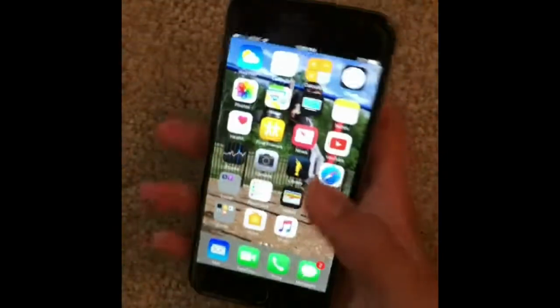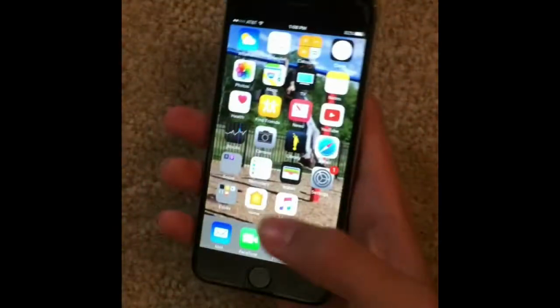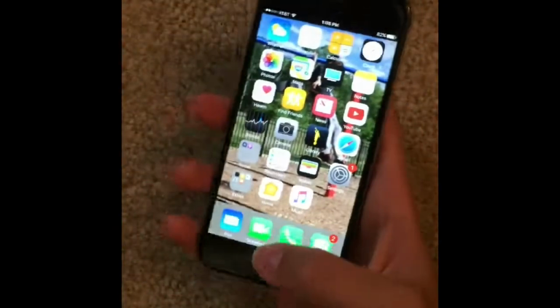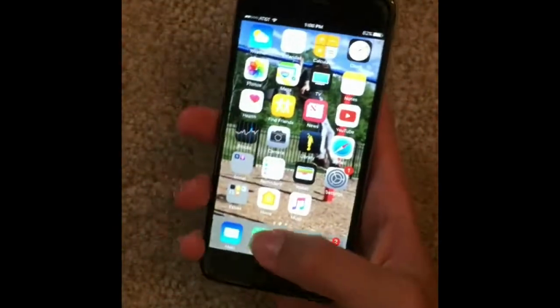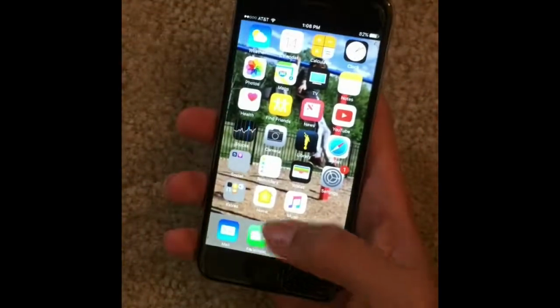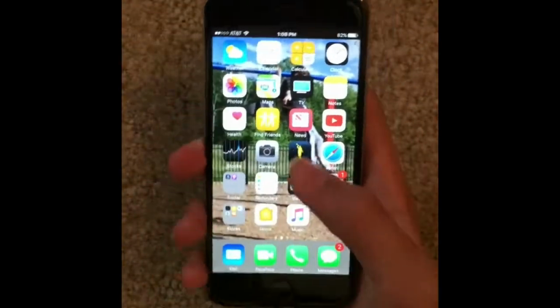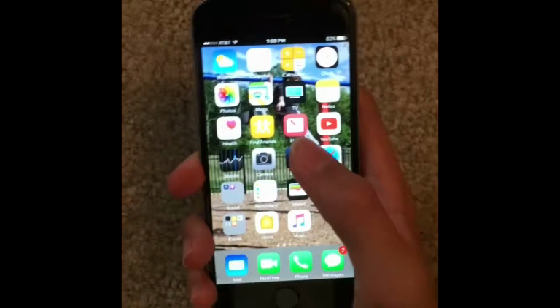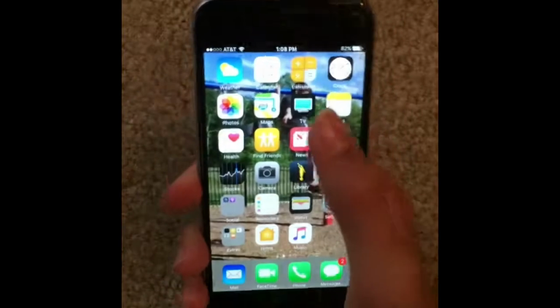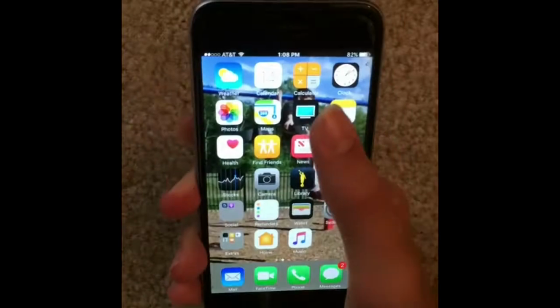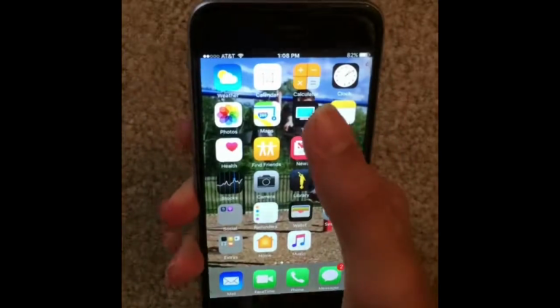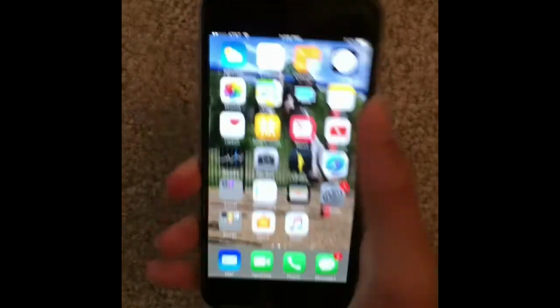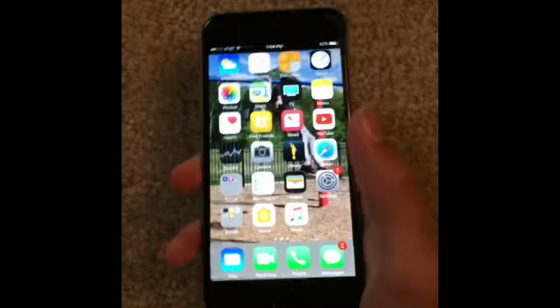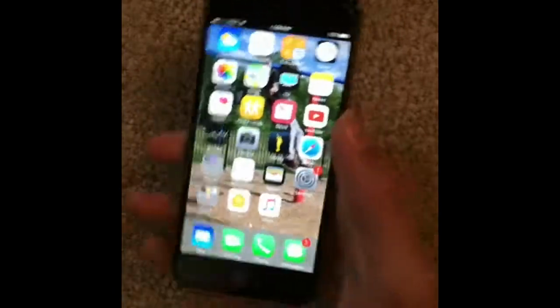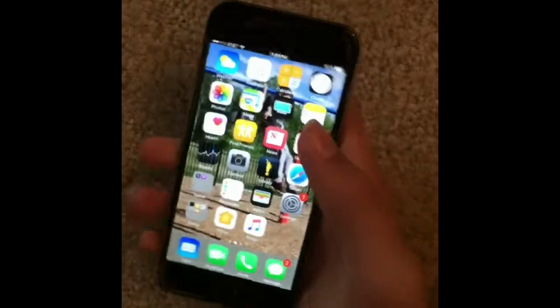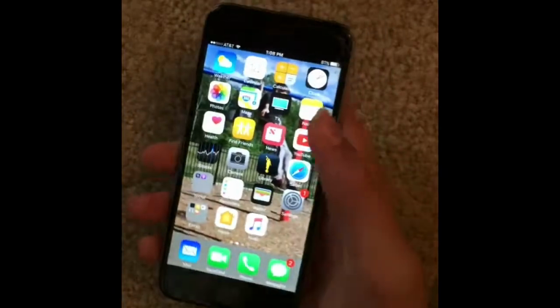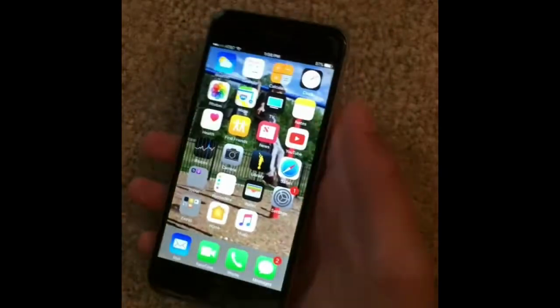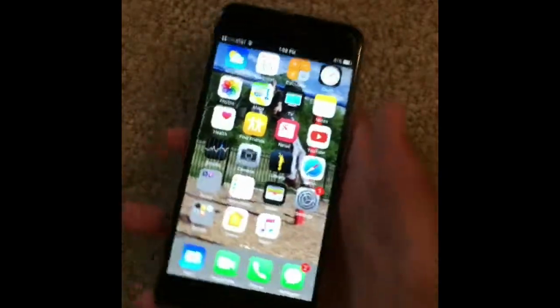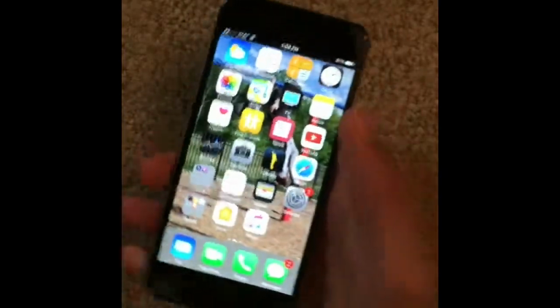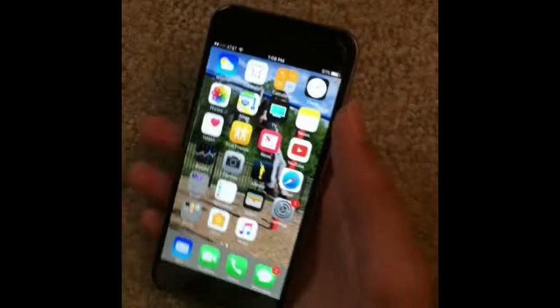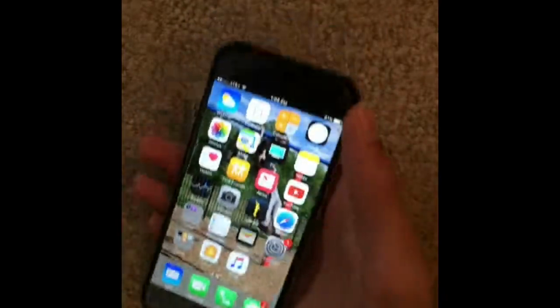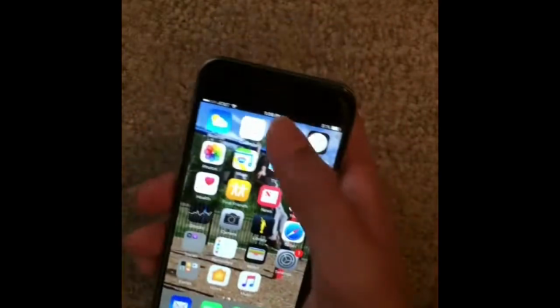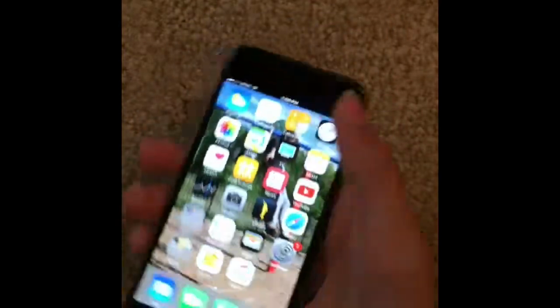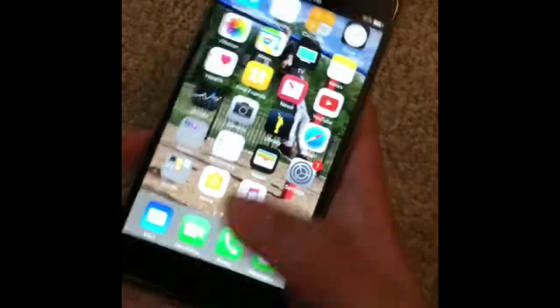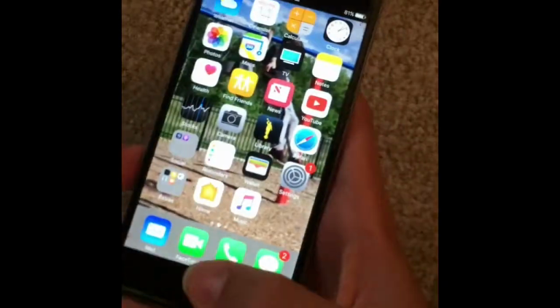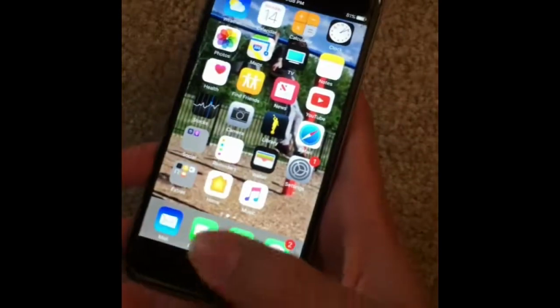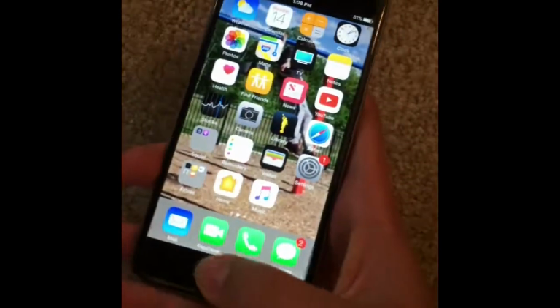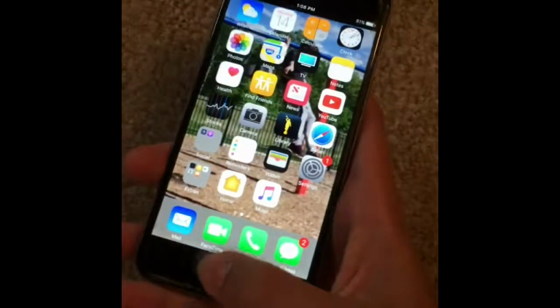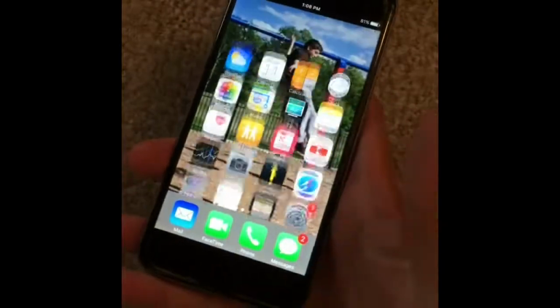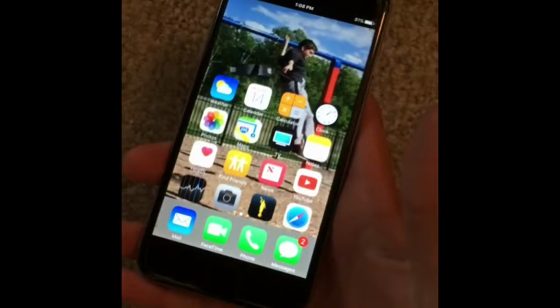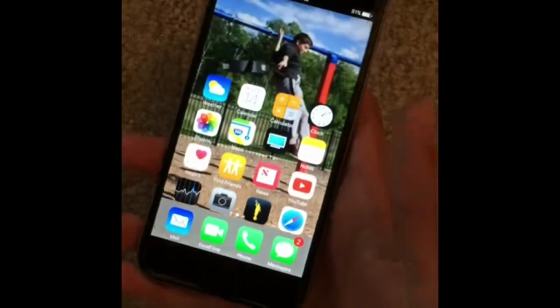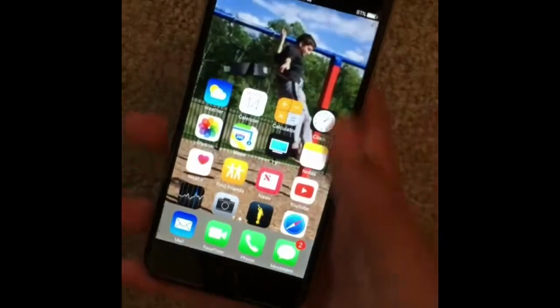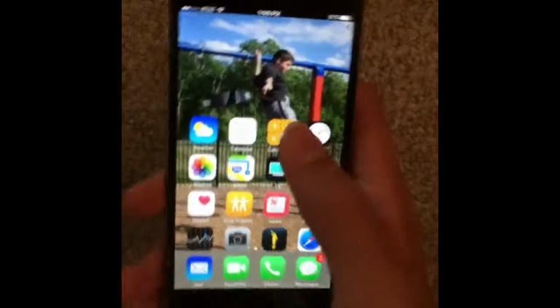The iPhone 6 does have reachability. So when you want to get to say the calculator and you don't want to move your whole phone up, you can just double tap the home button.